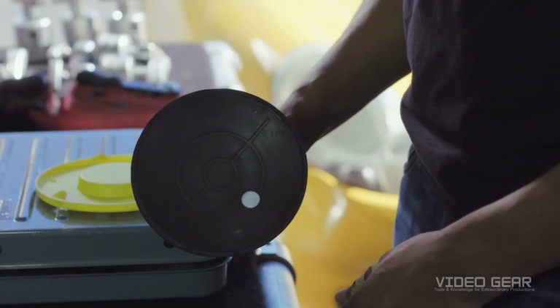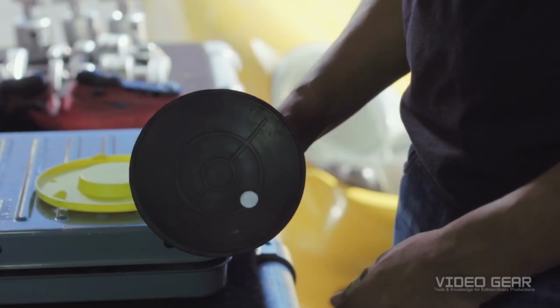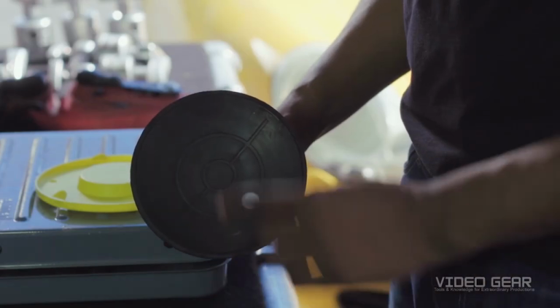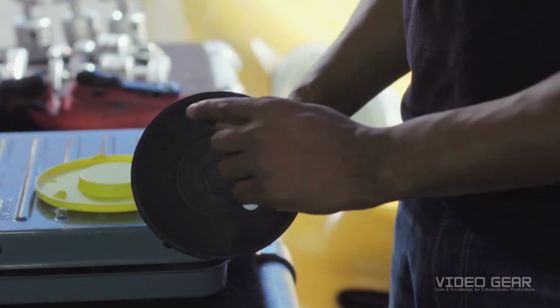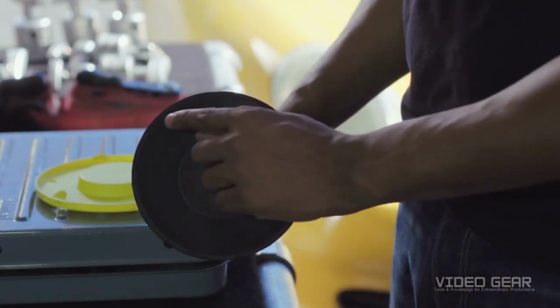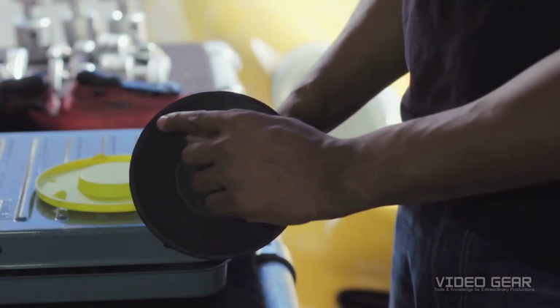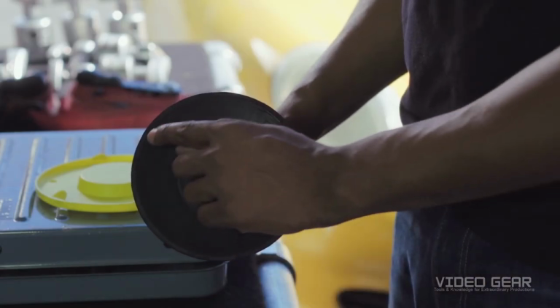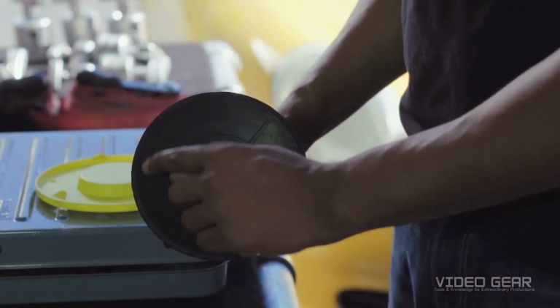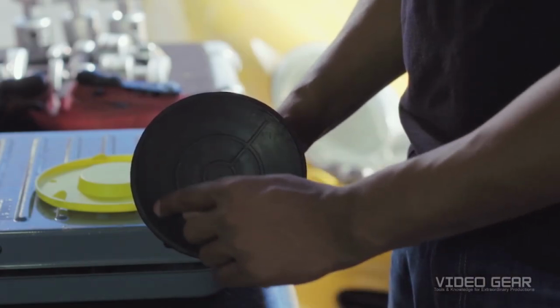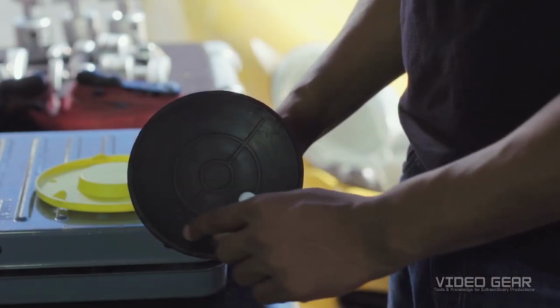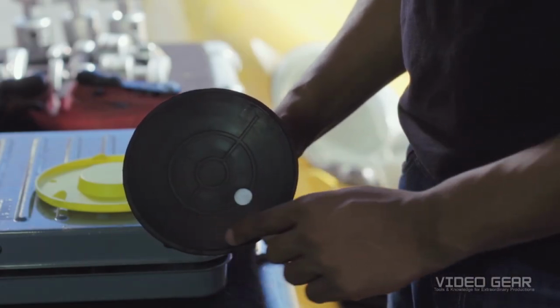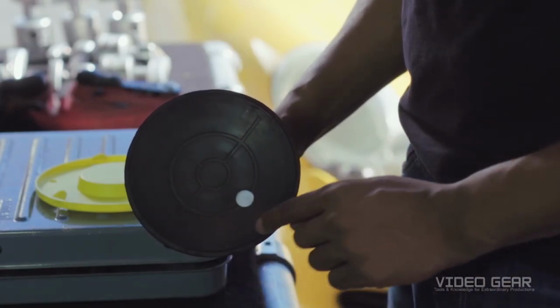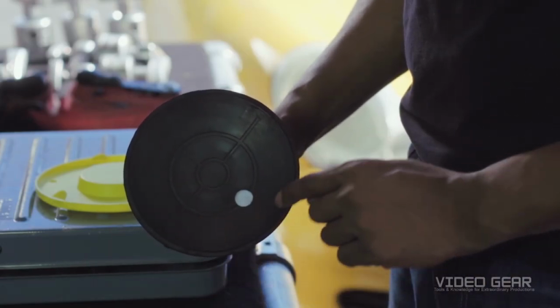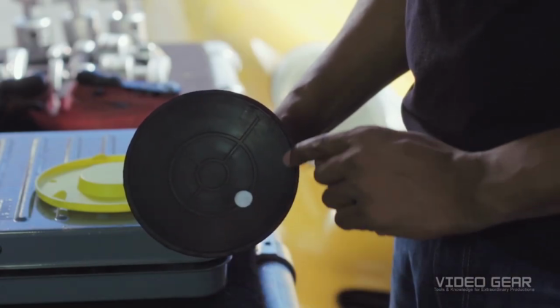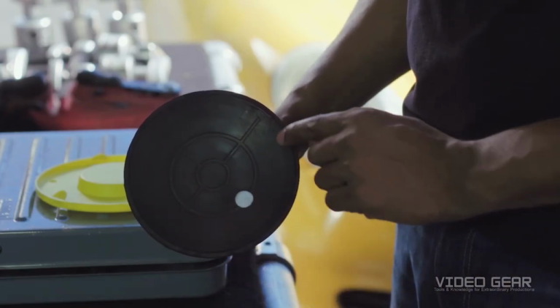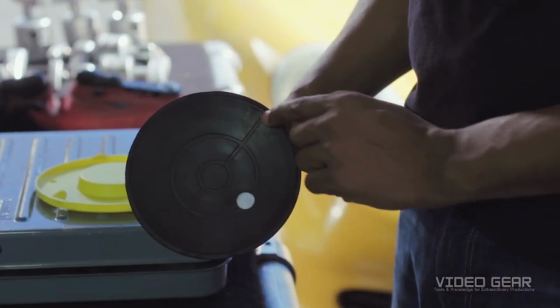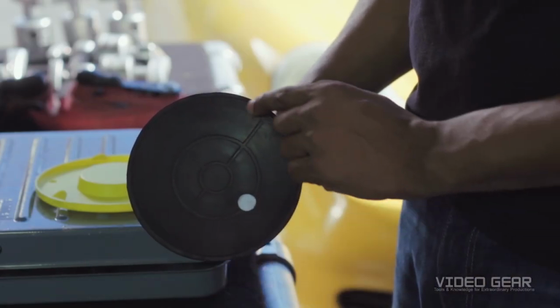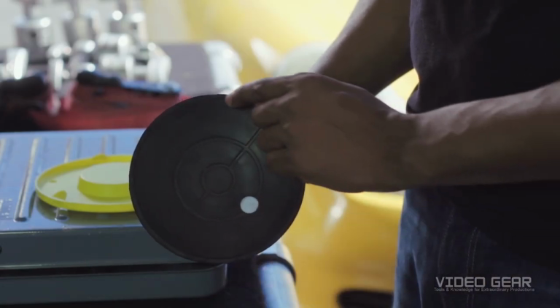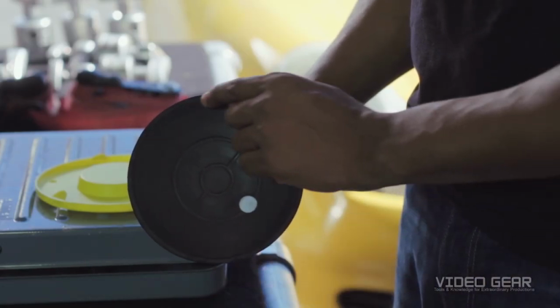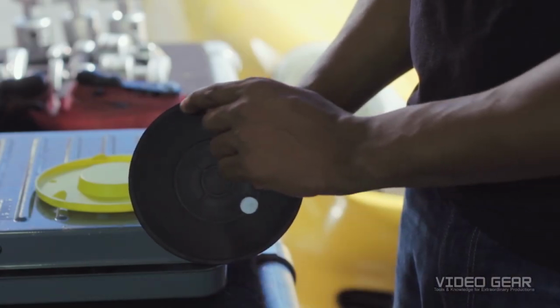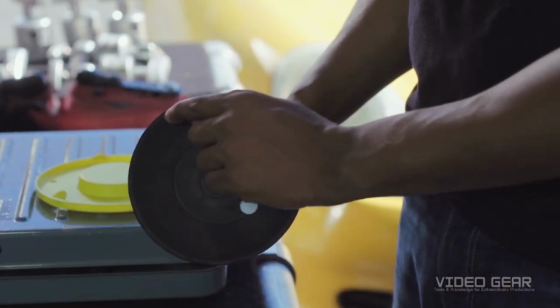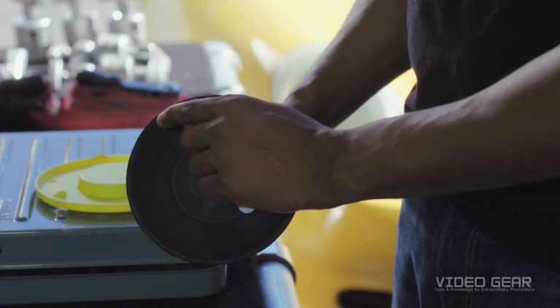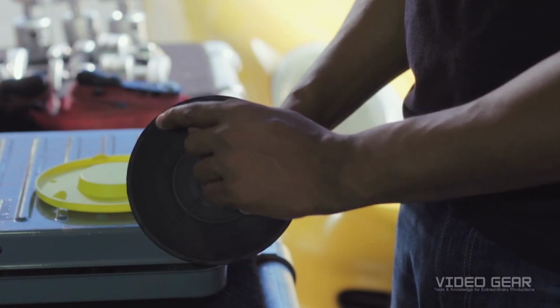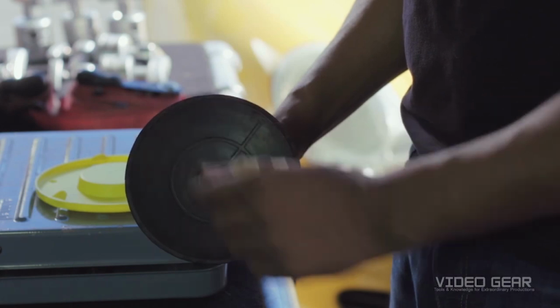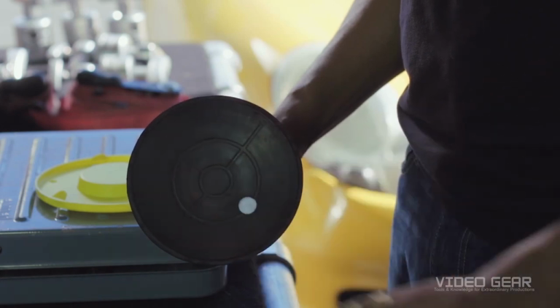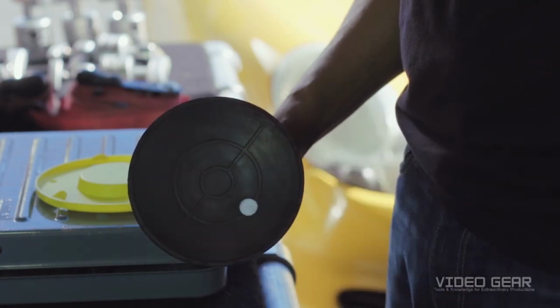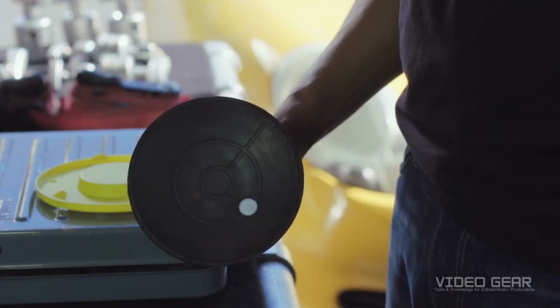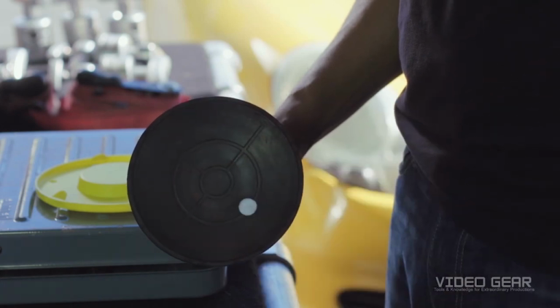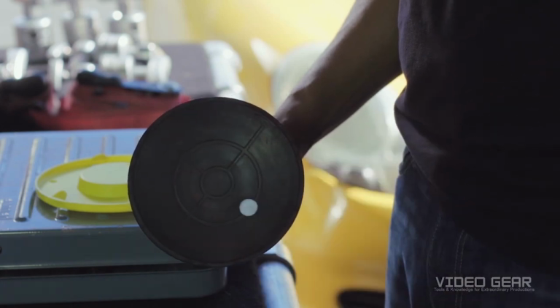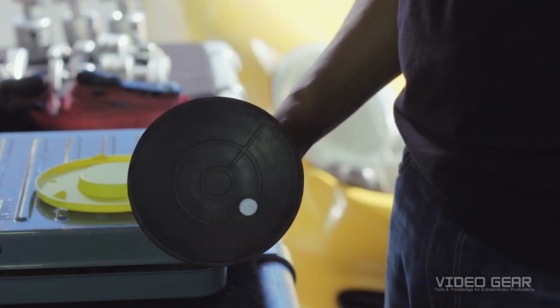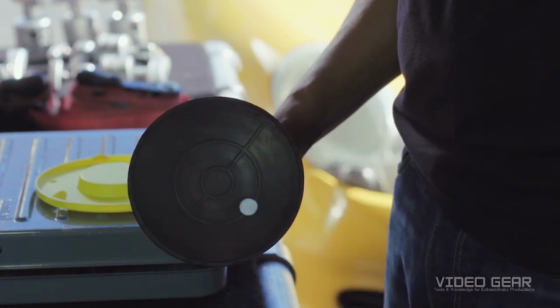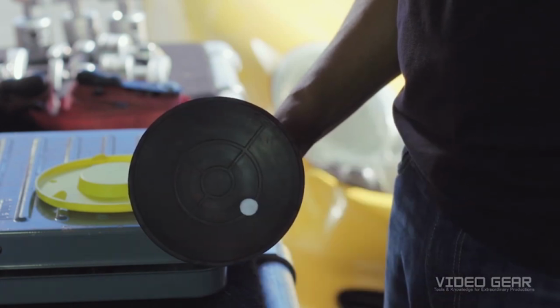Inspect the suction cups for damage or wear. If they show either, you'll need to replace the cup assembly.